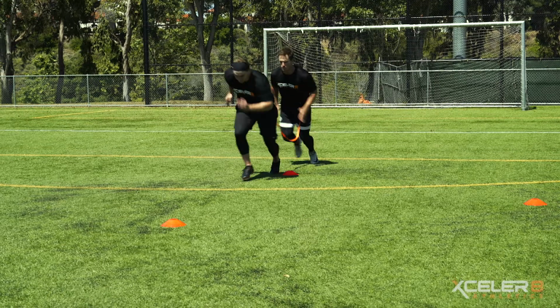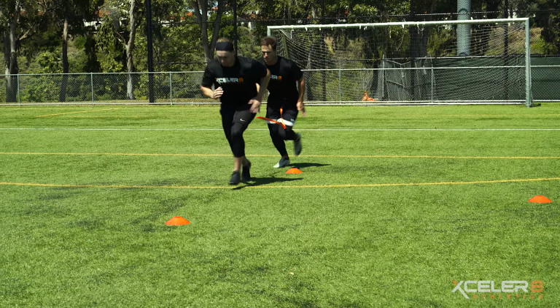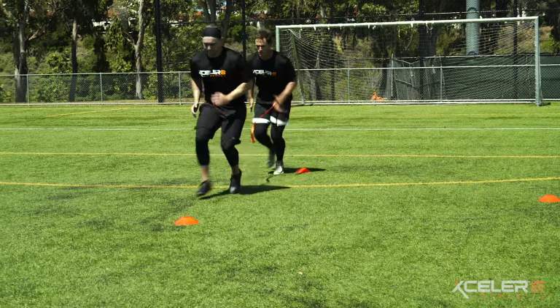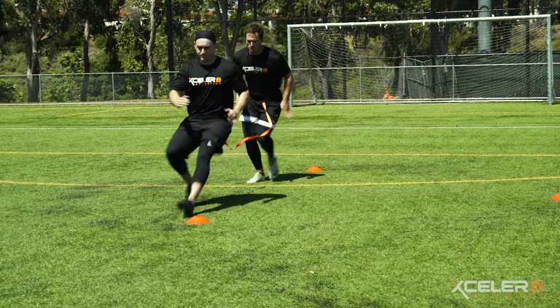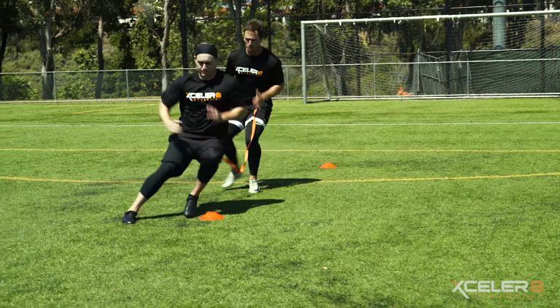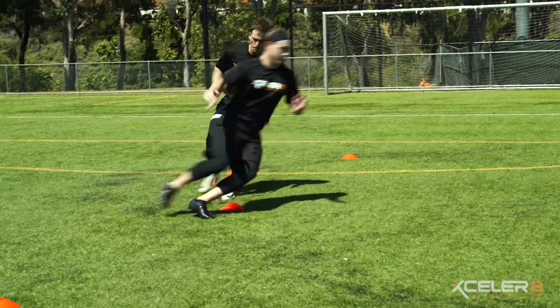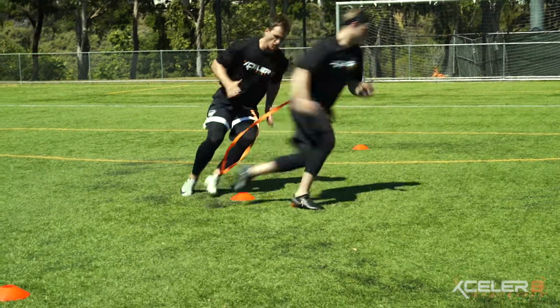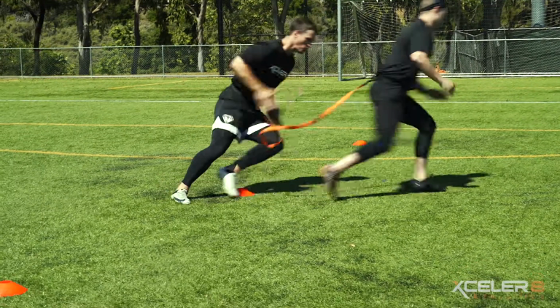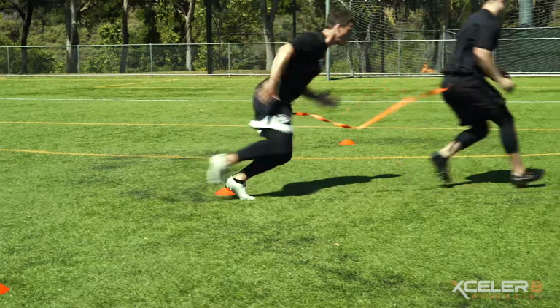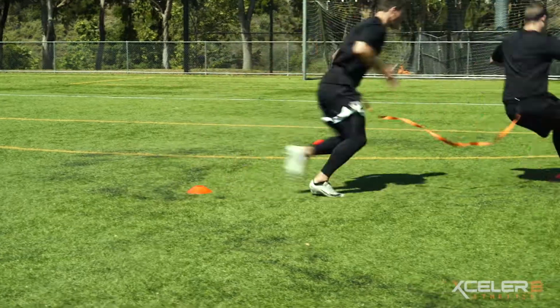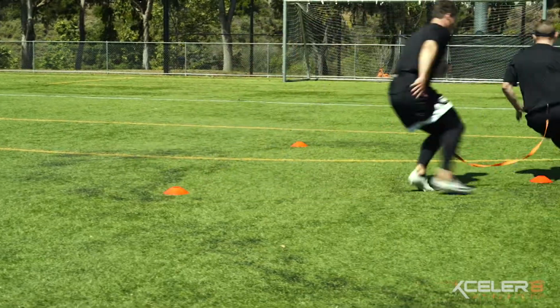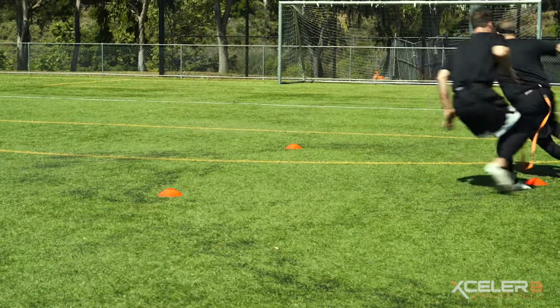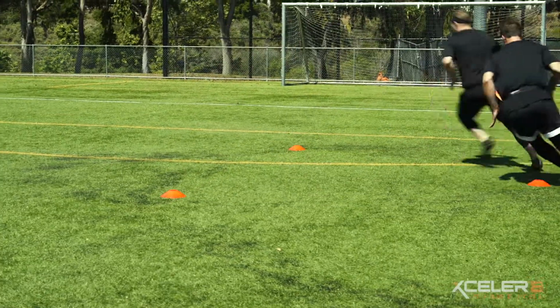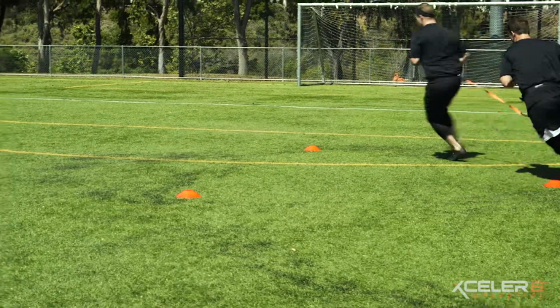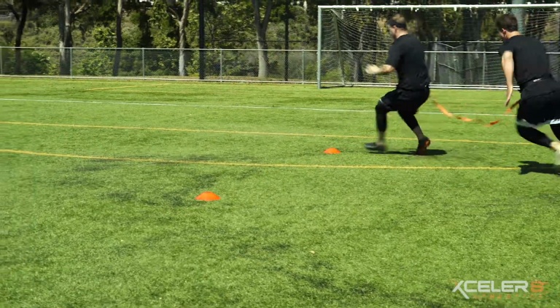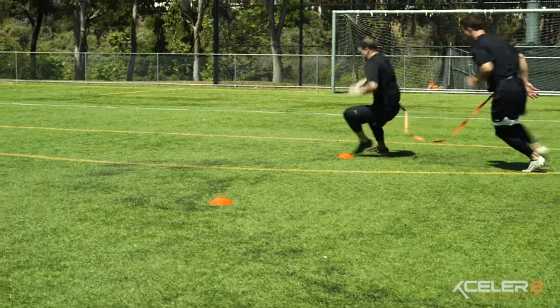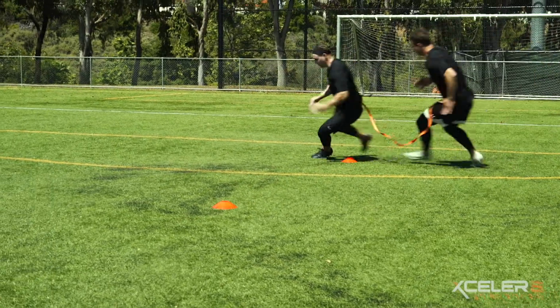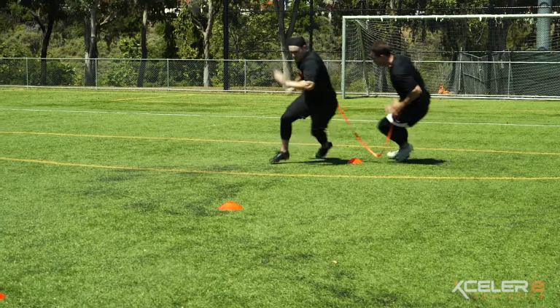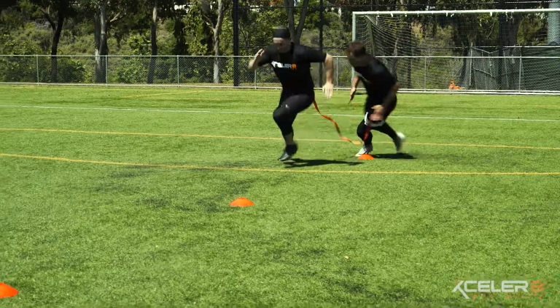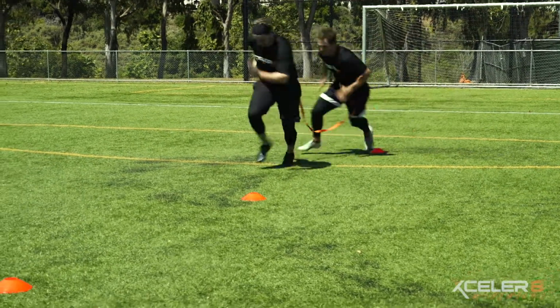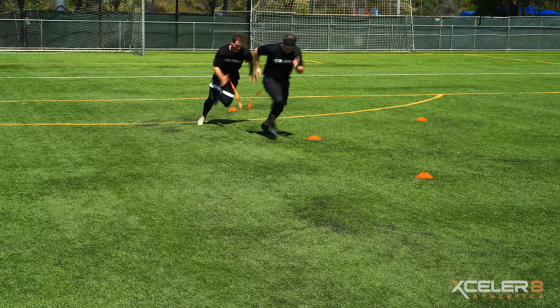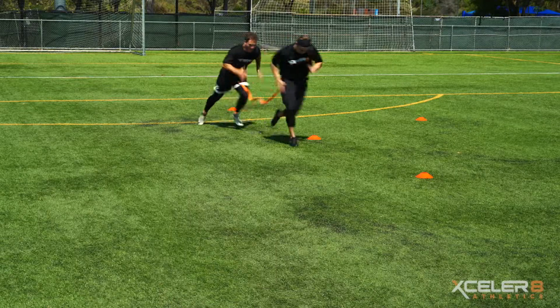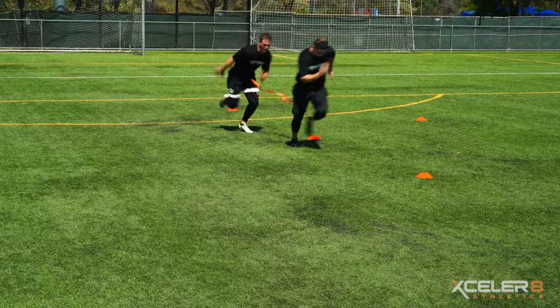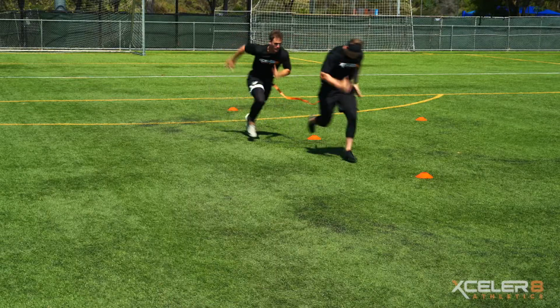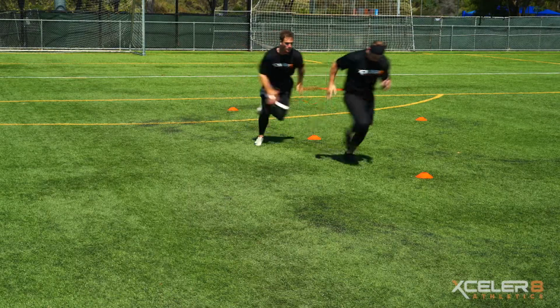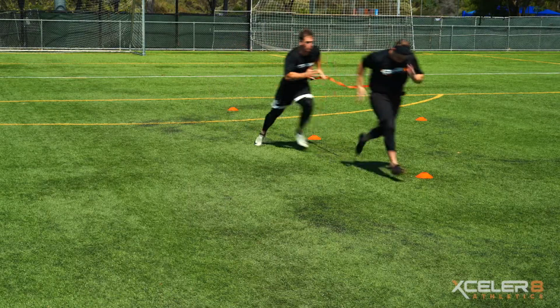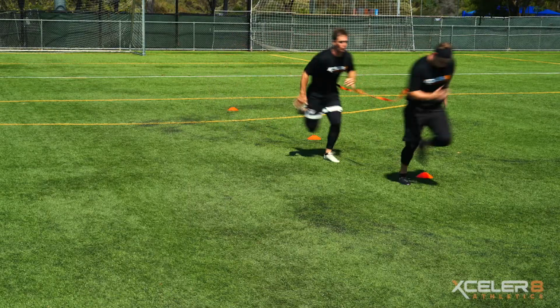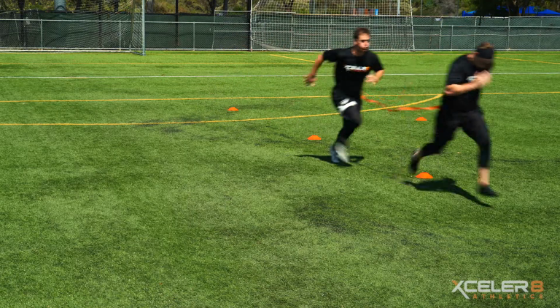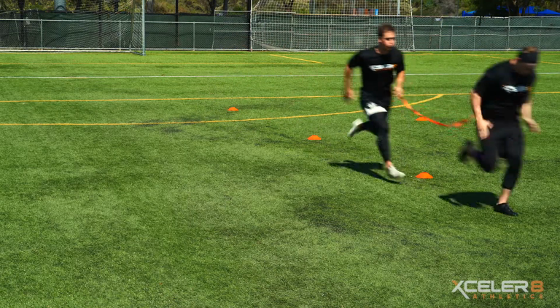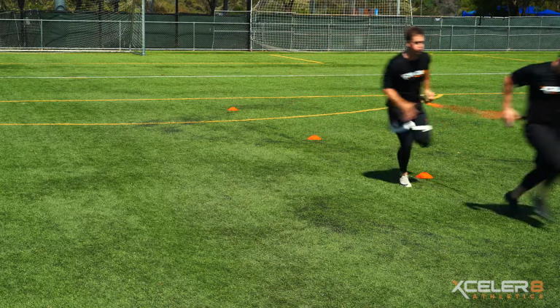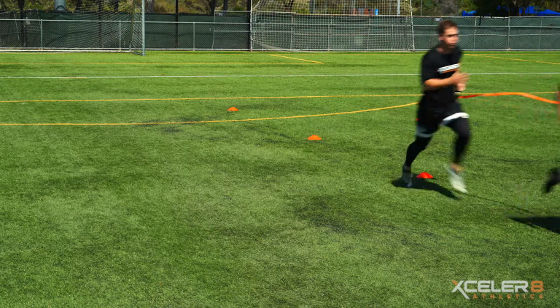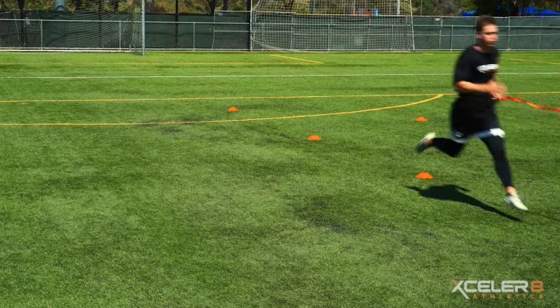Once the lead athlete starts, the trail athlete must react and keep pace around the drill's pattern, keeping the strap intact.